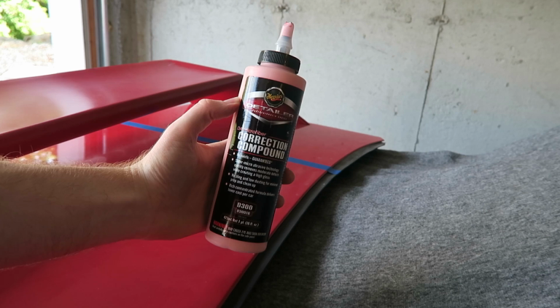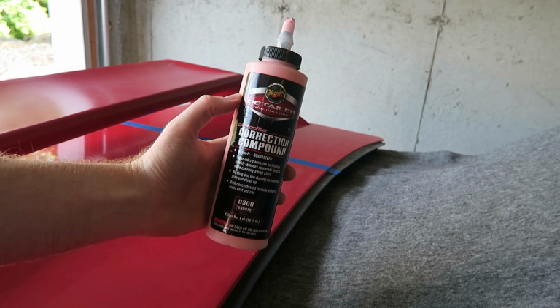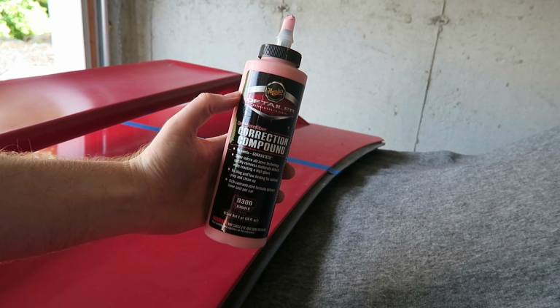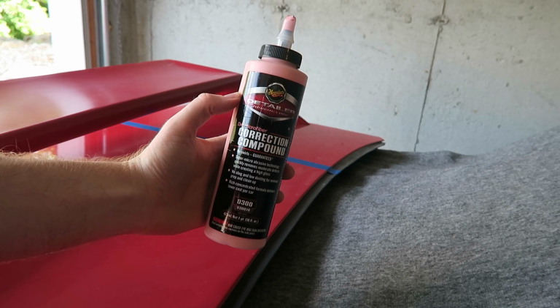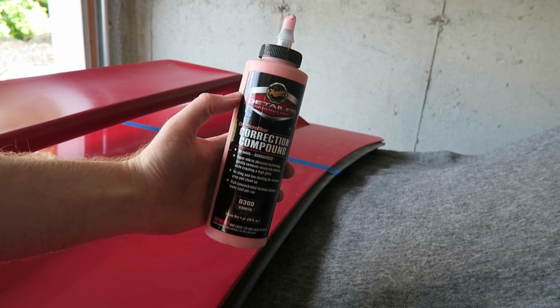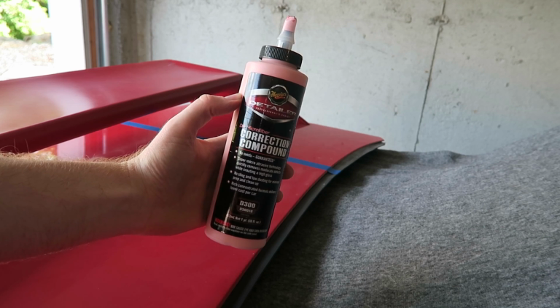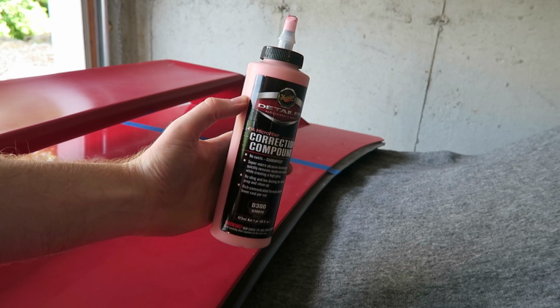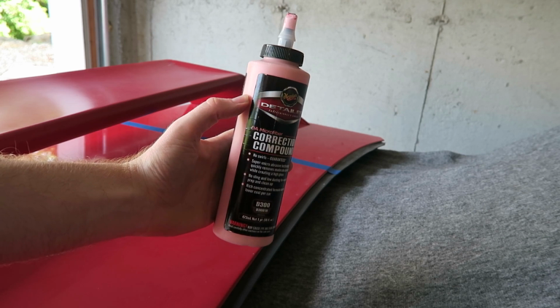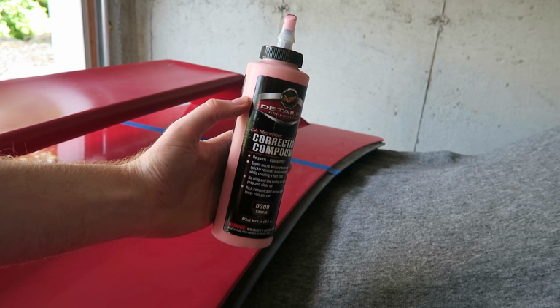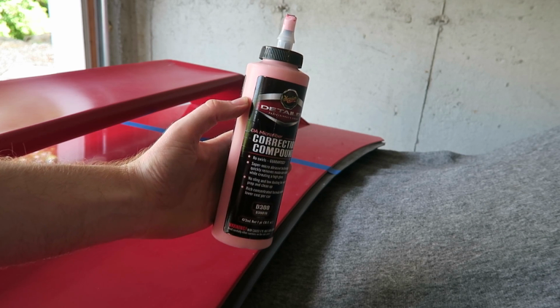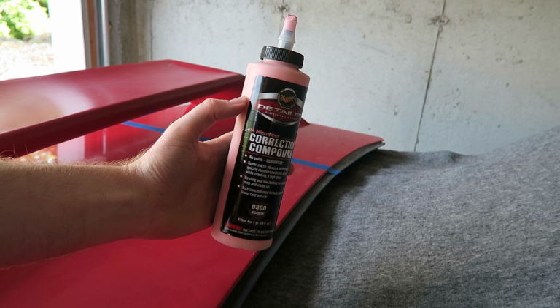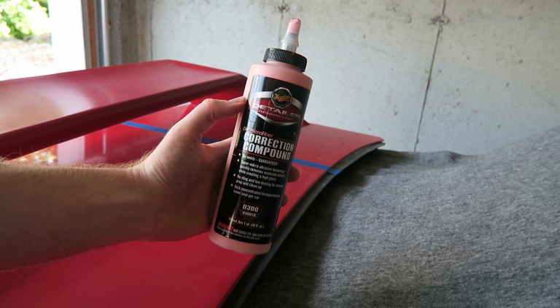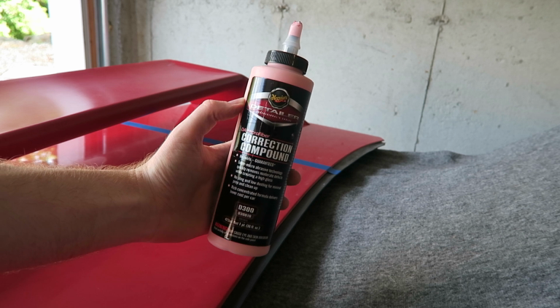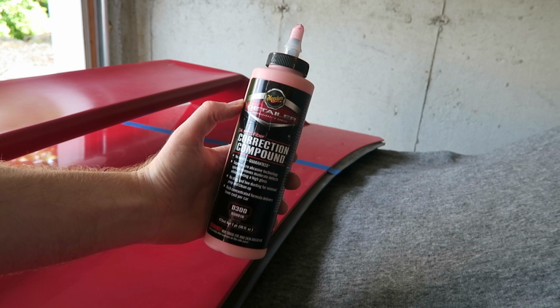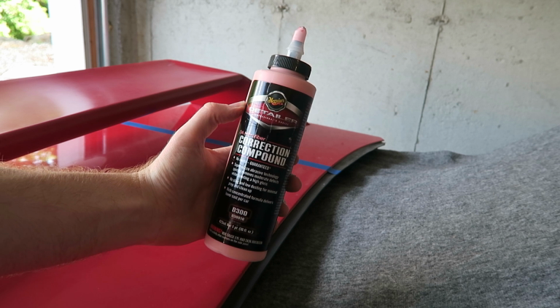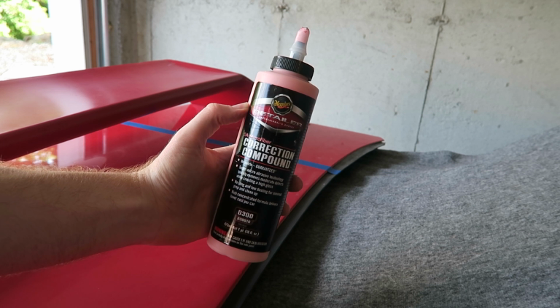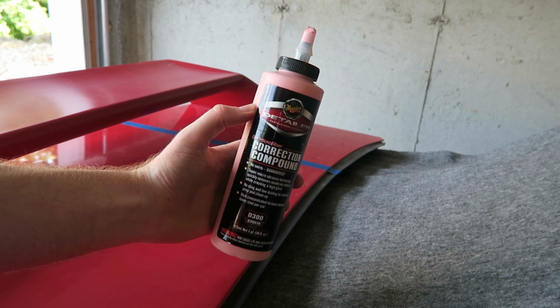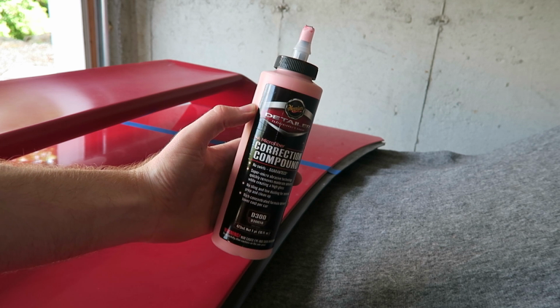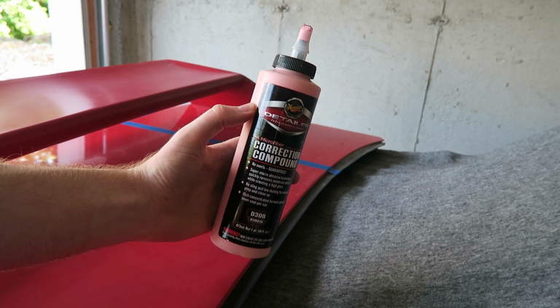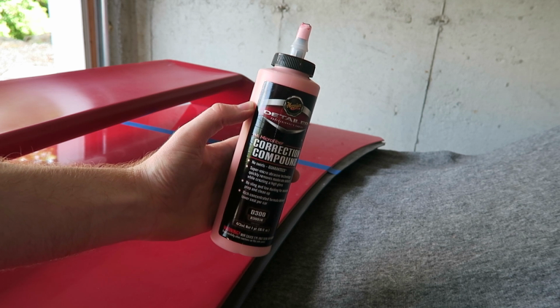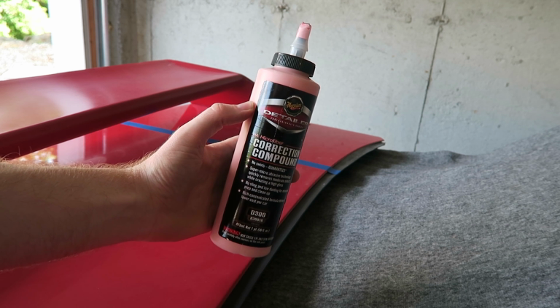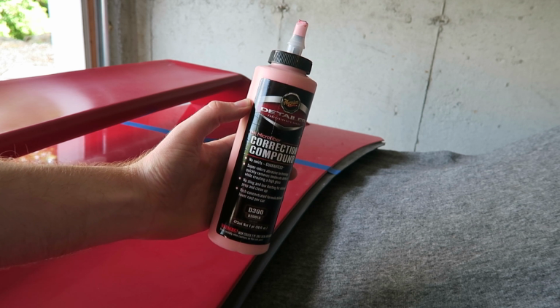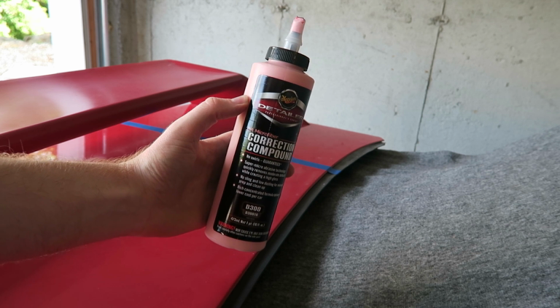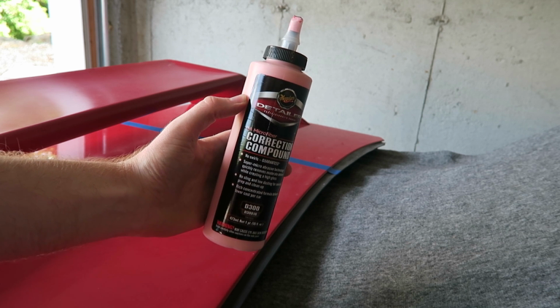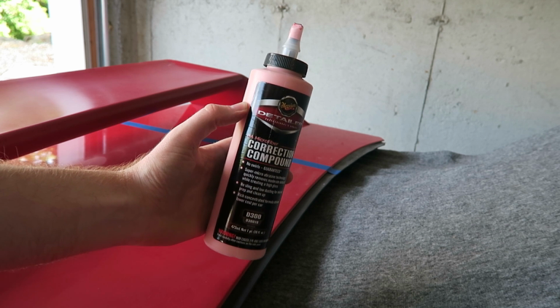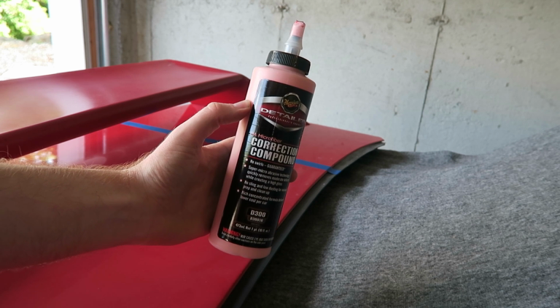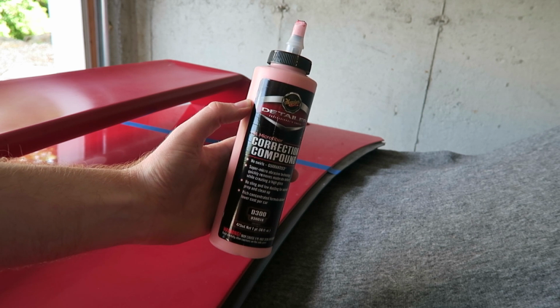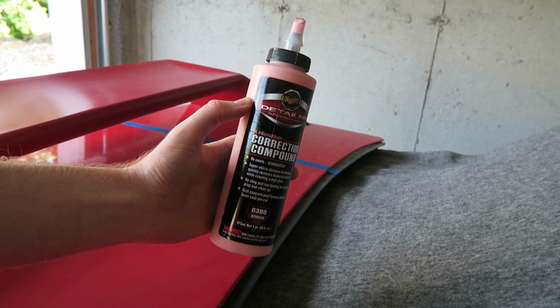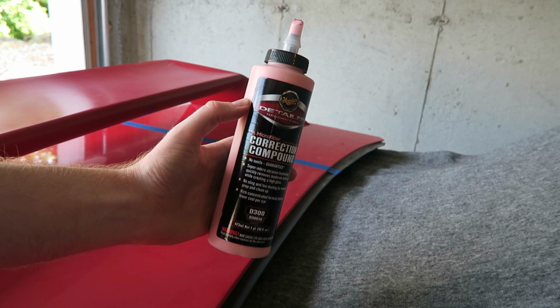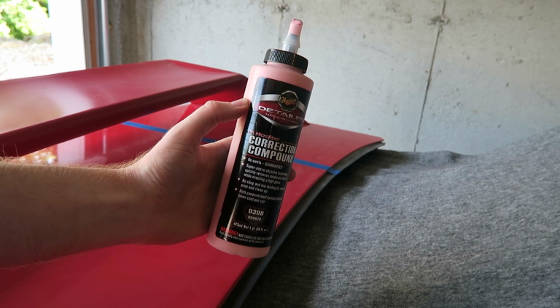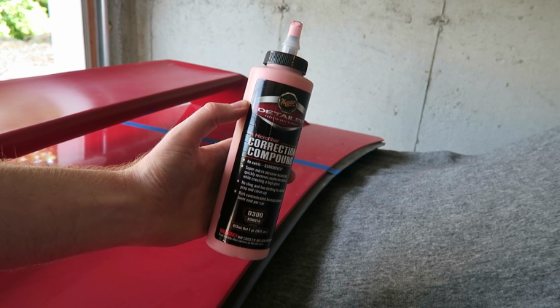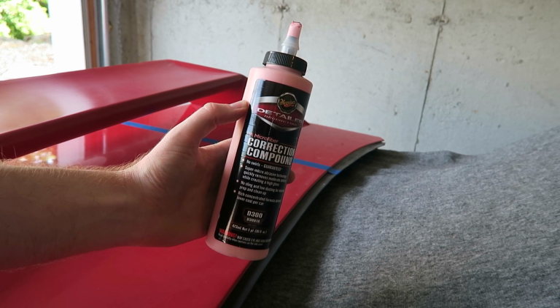And here's what that correction compound looks like. As always, I'll put a link in the description below.